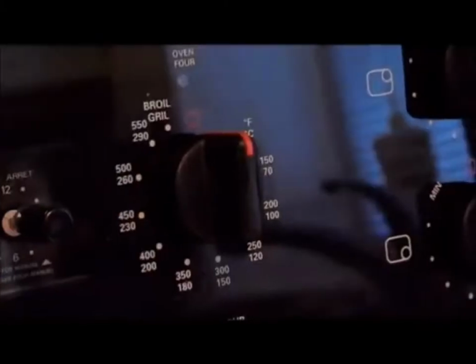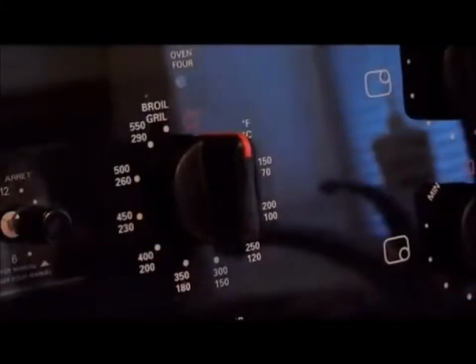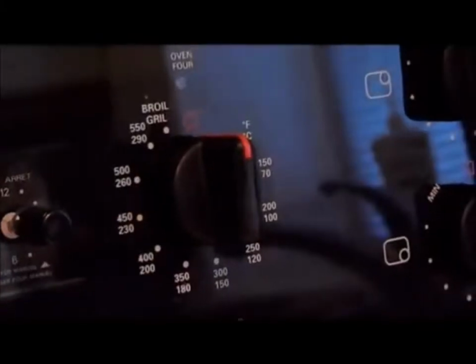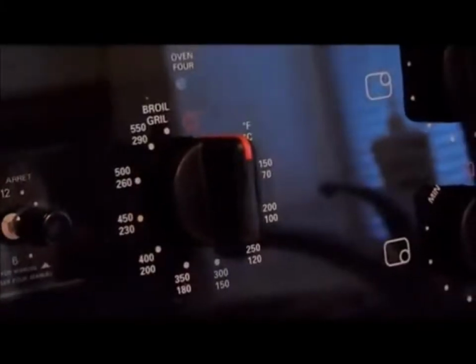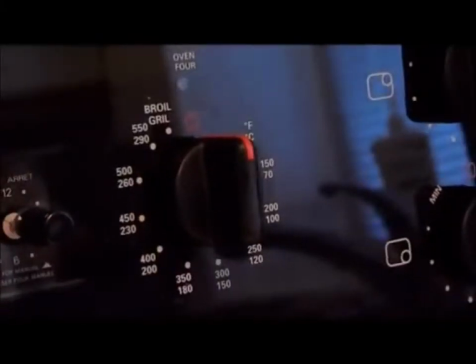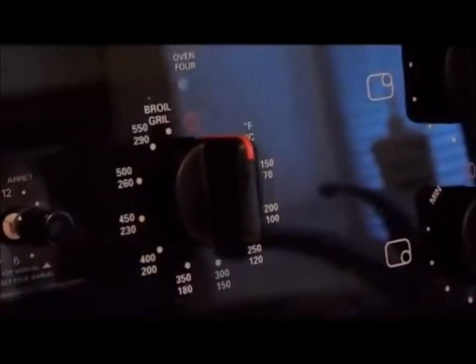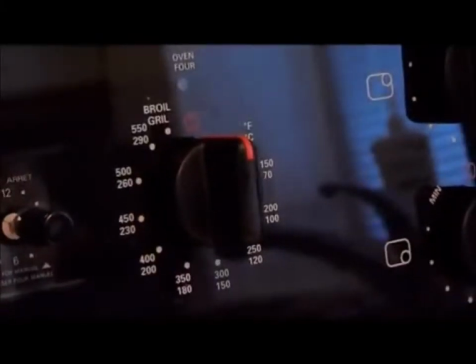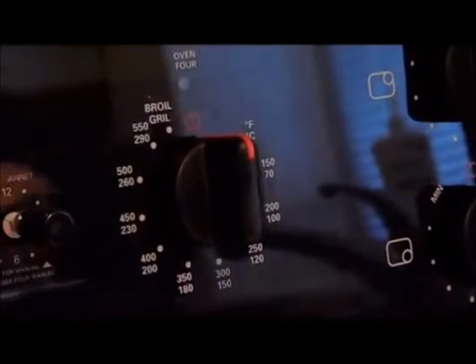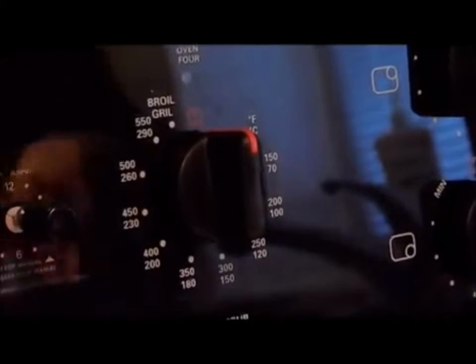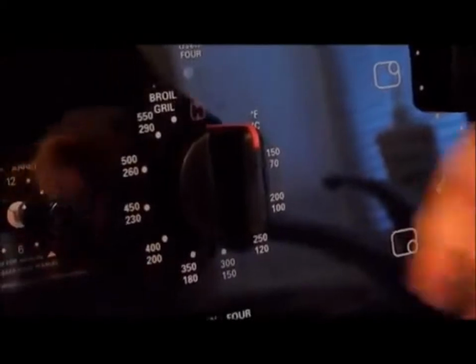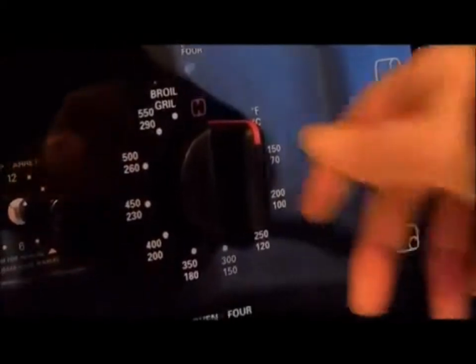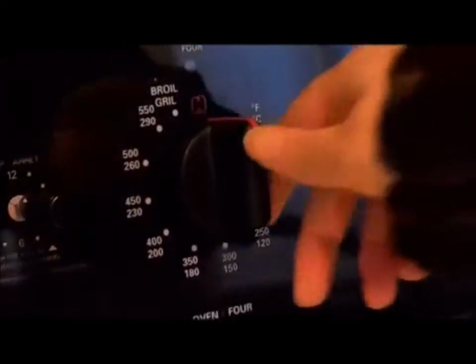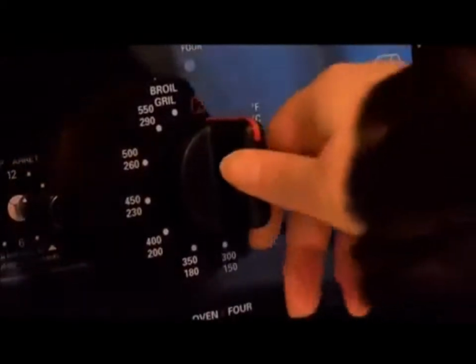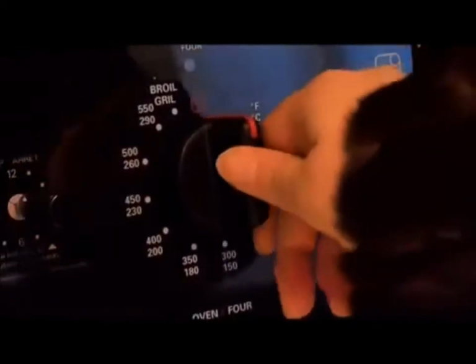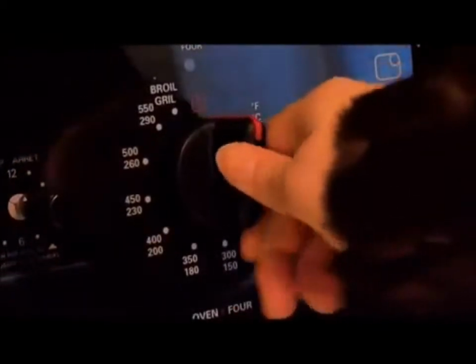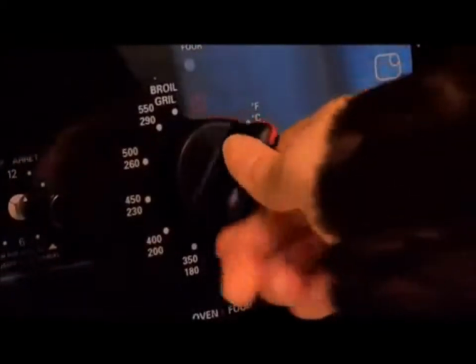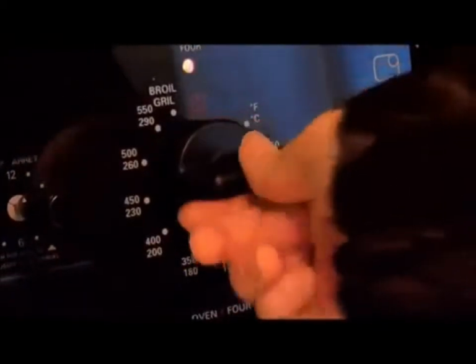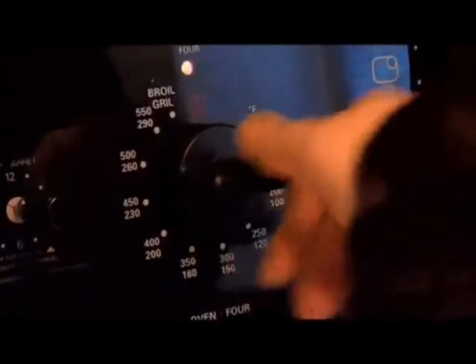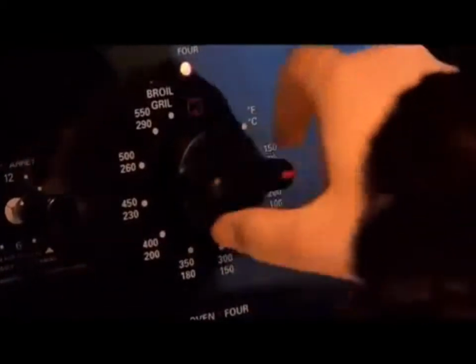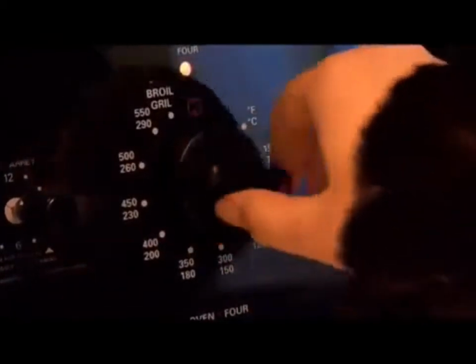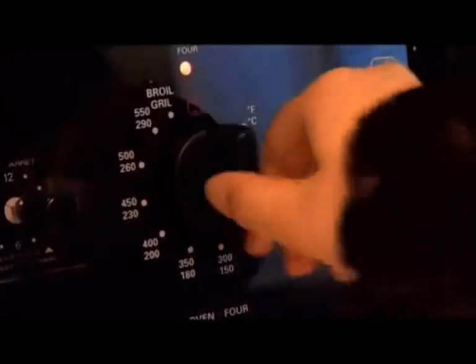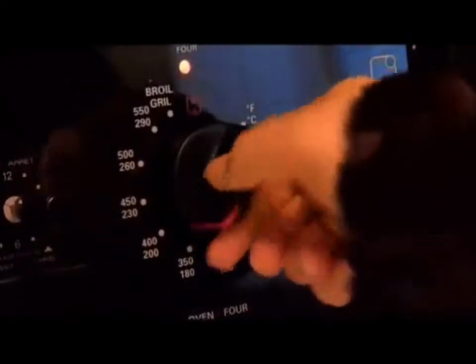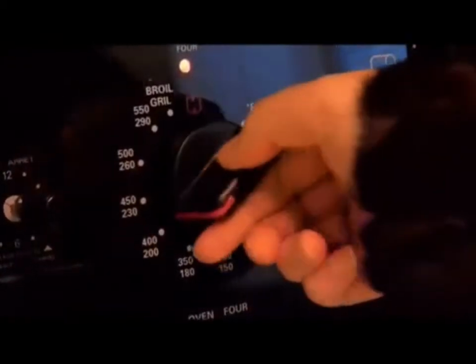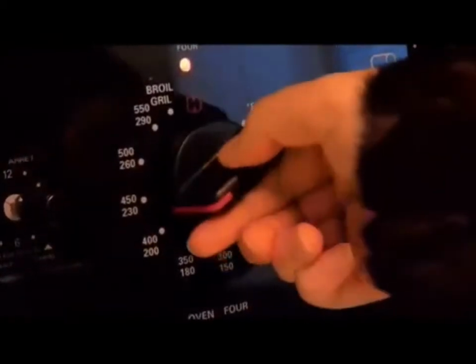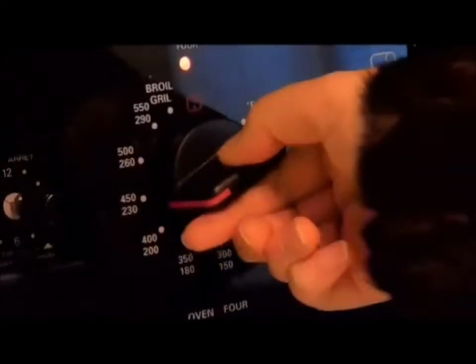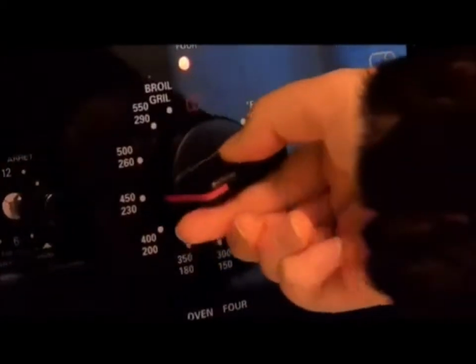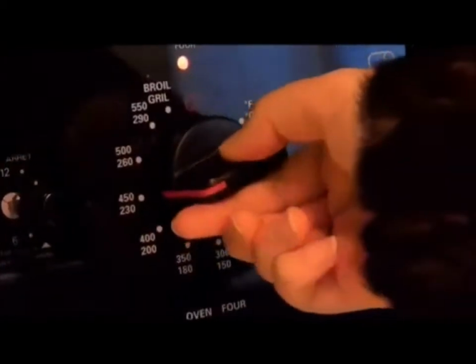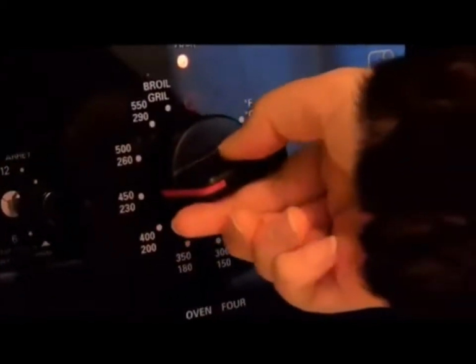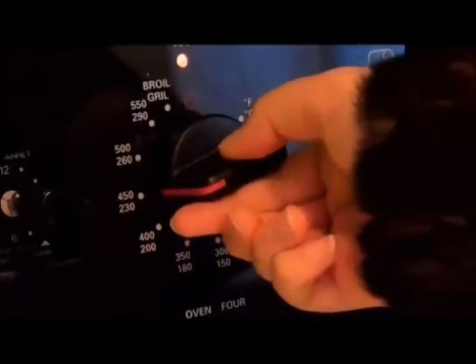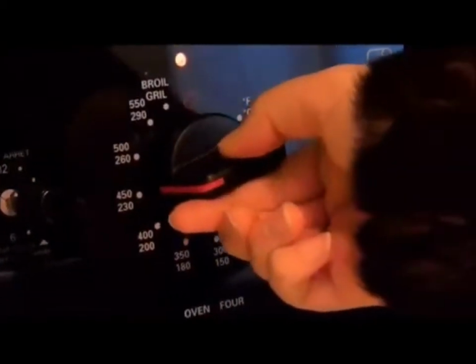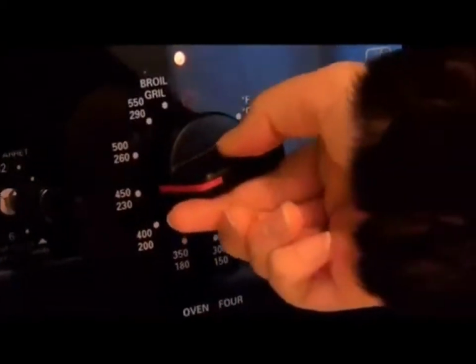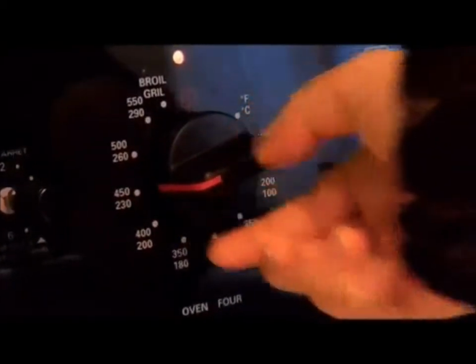The first step is to preheat your oven to 450 degrees Fahrenheit.